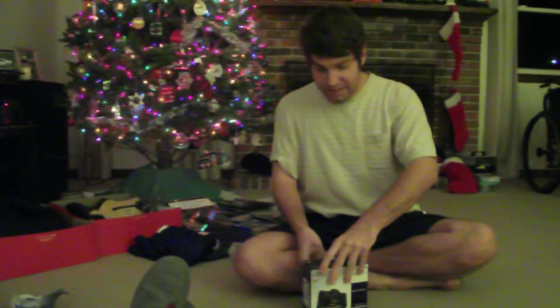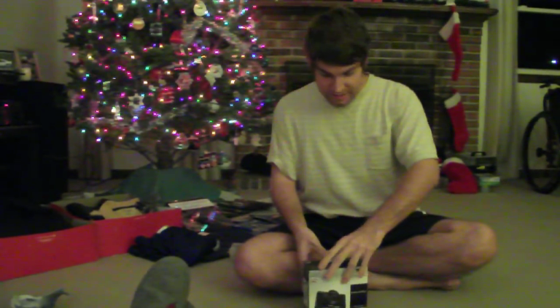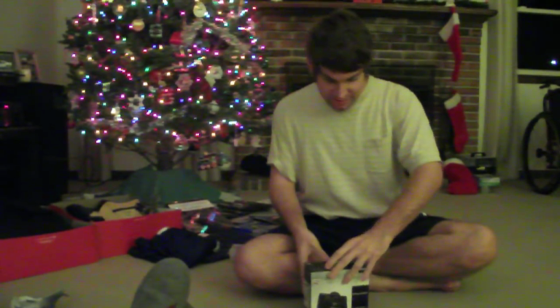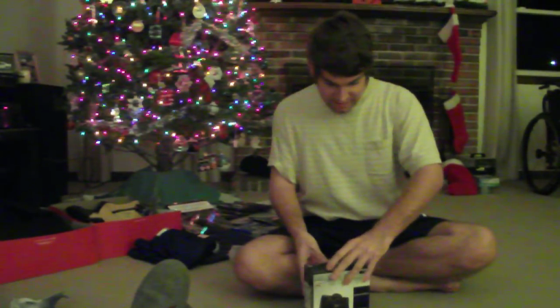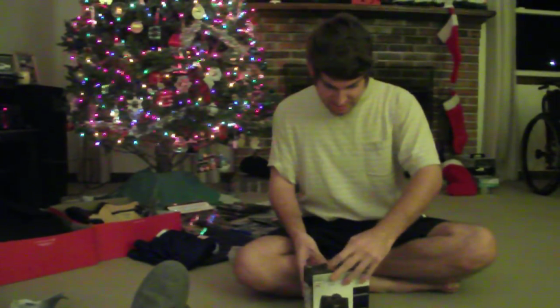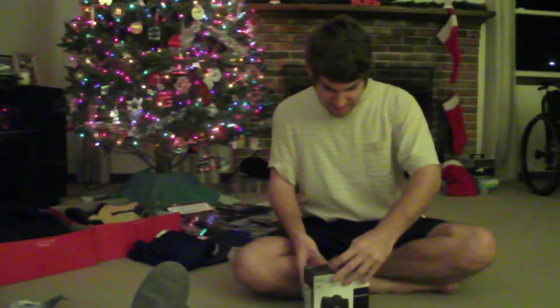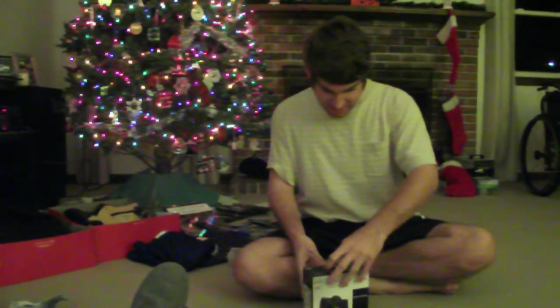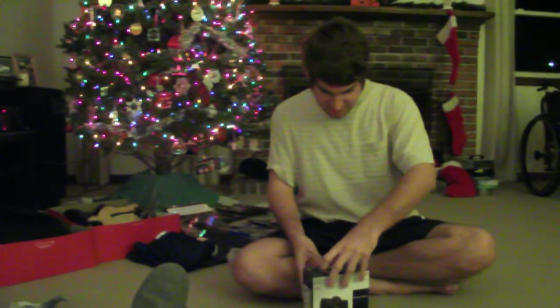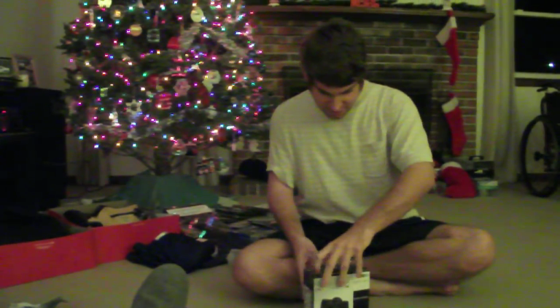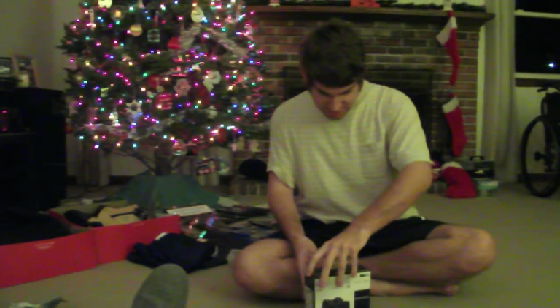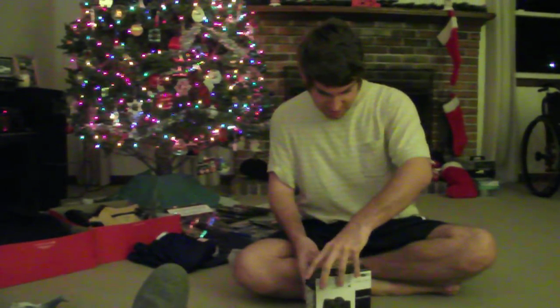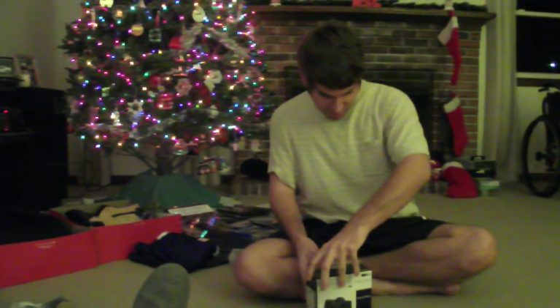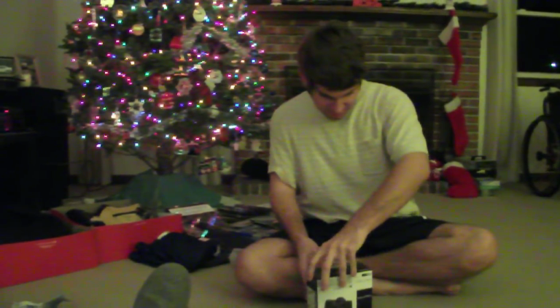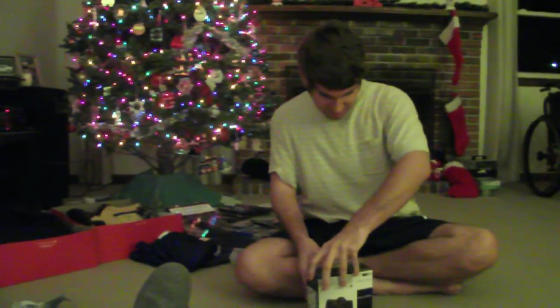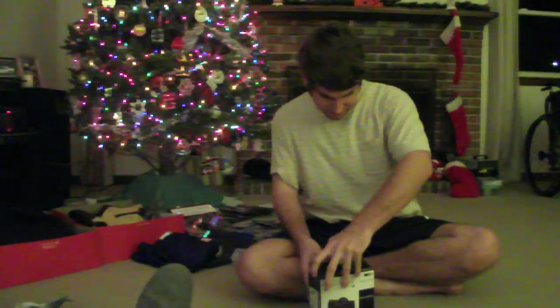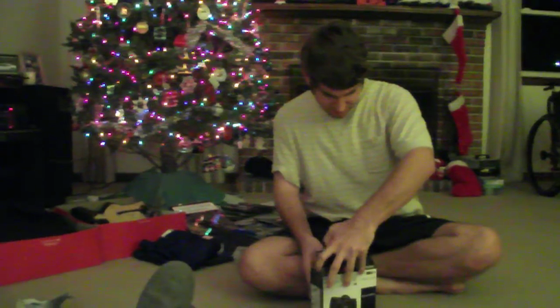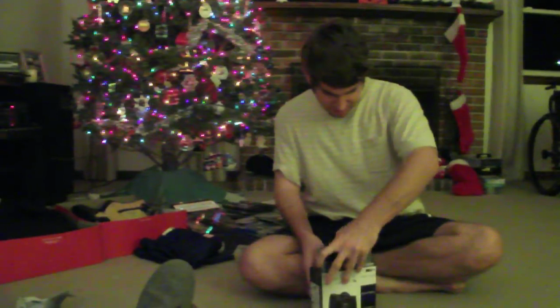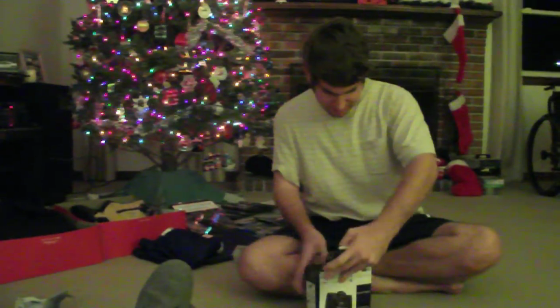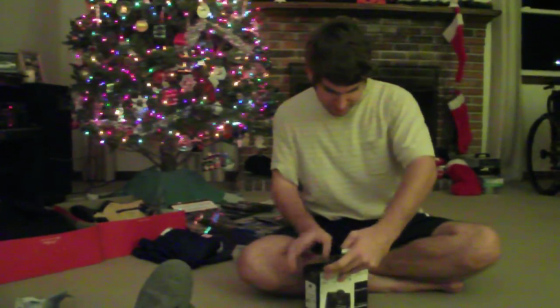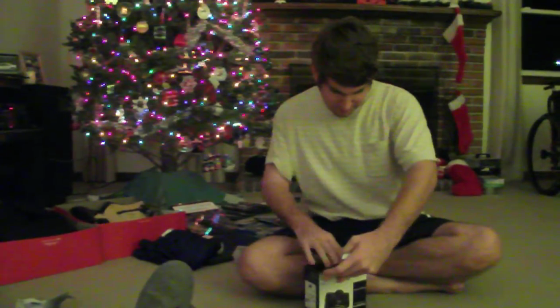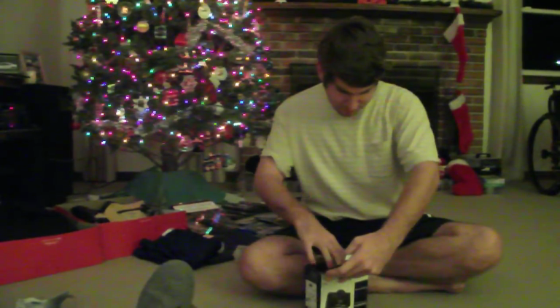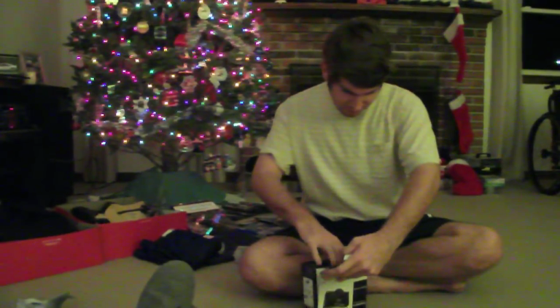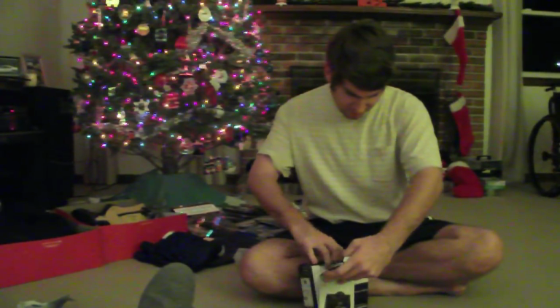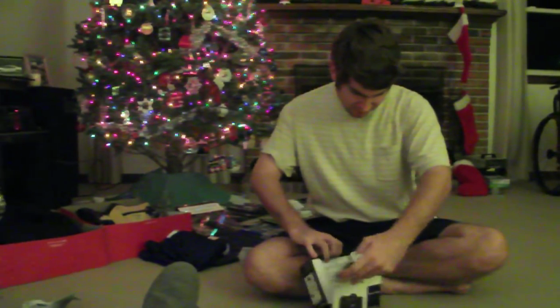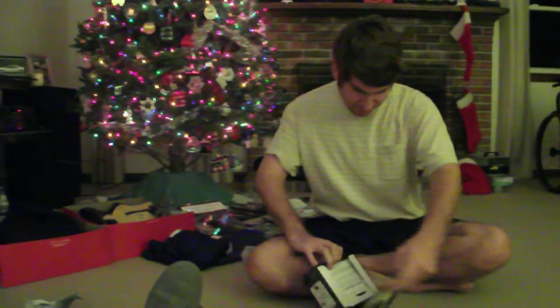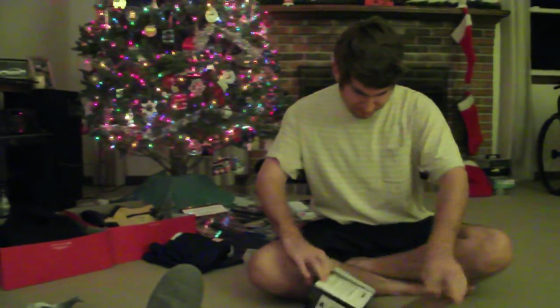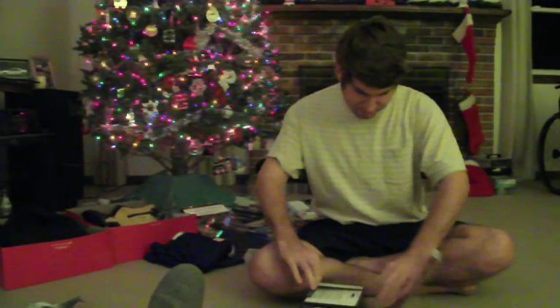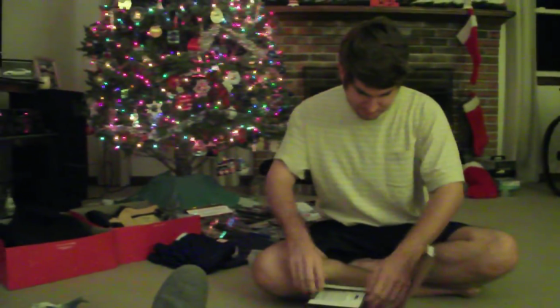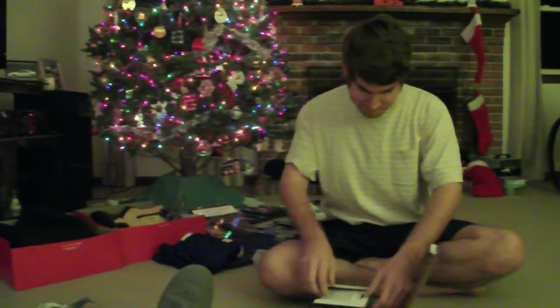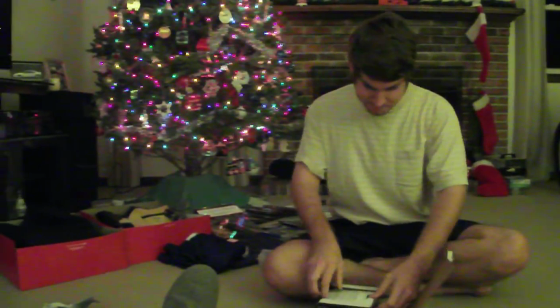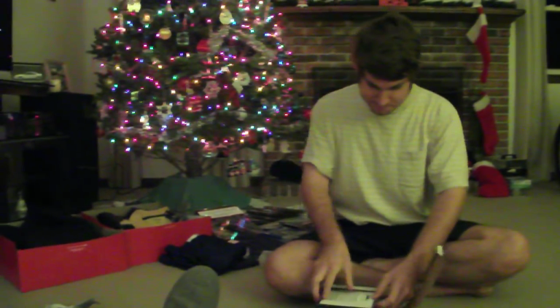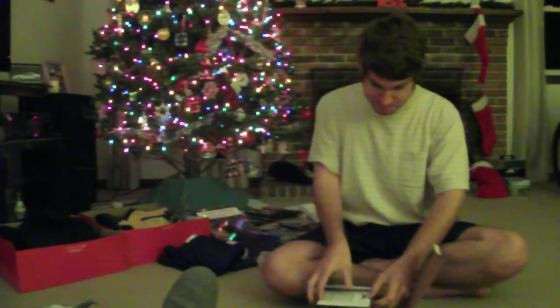It's ten minutes after six in the morning. I don't know why I'm up this early, but...